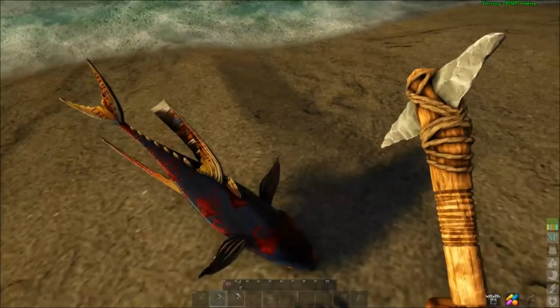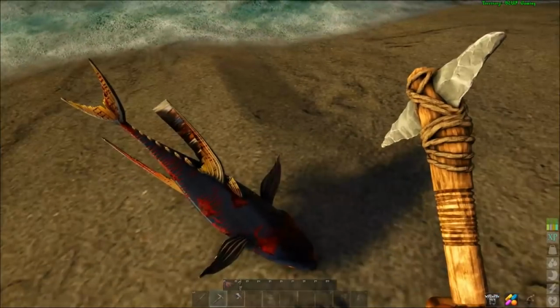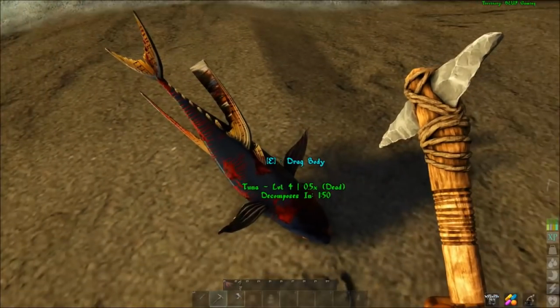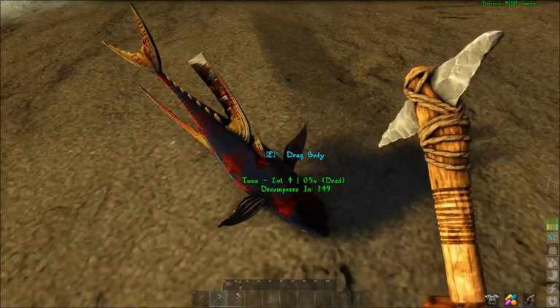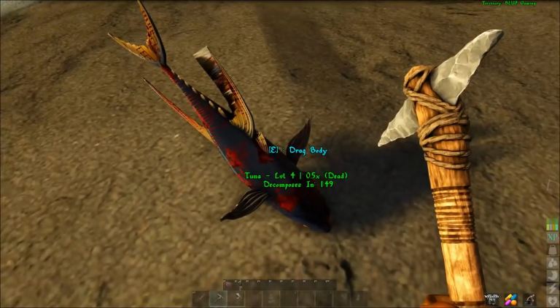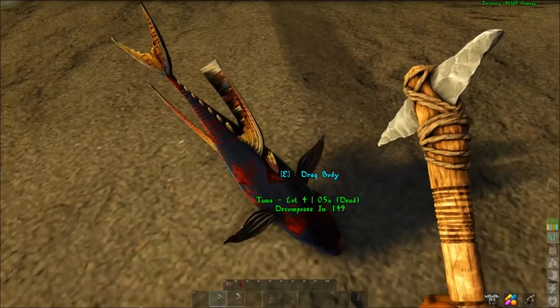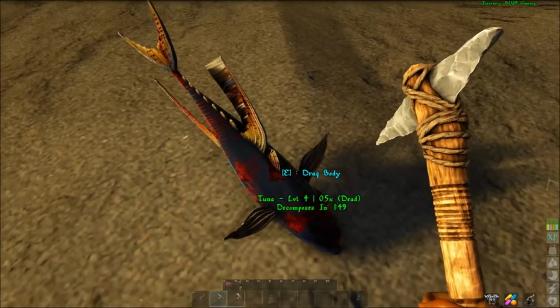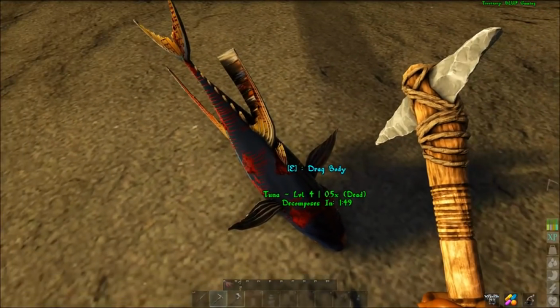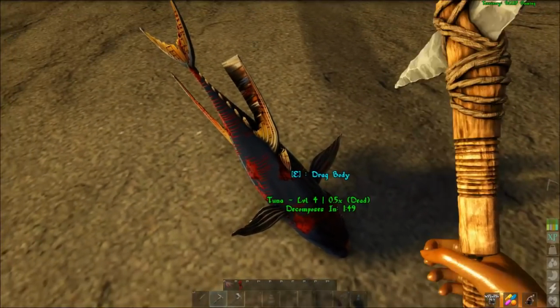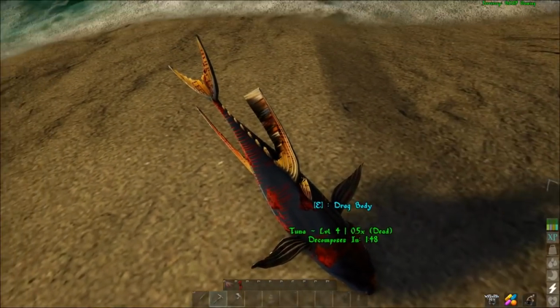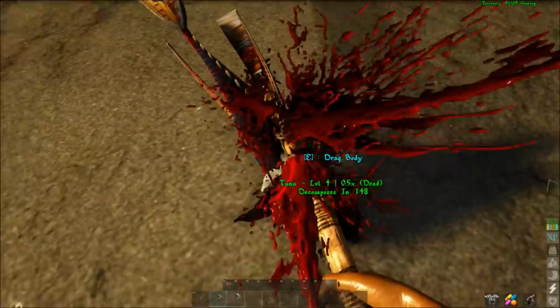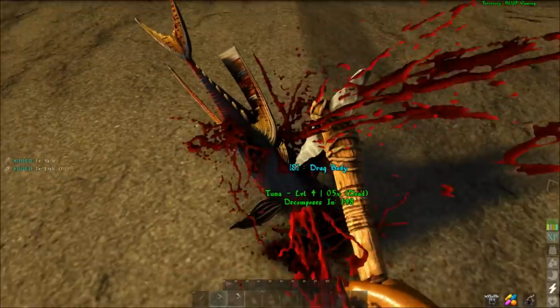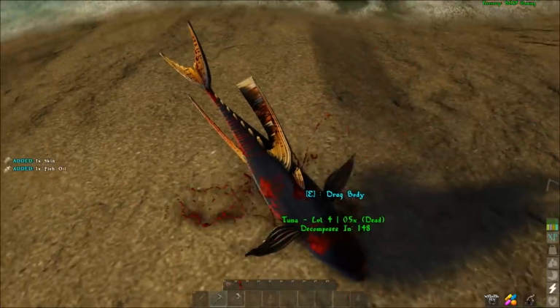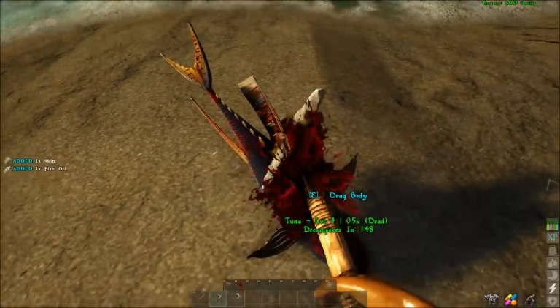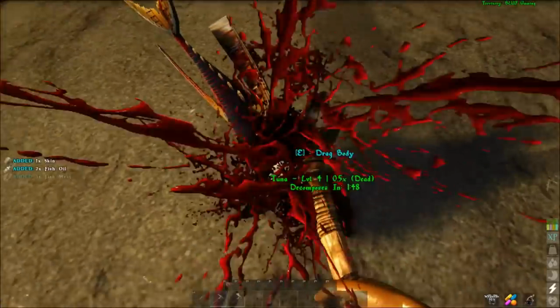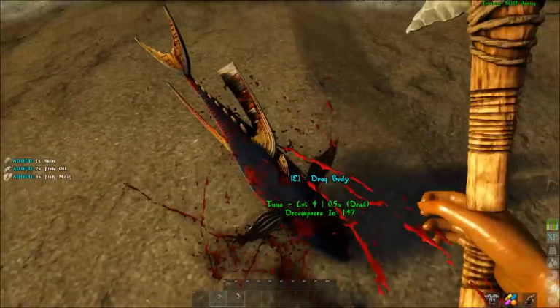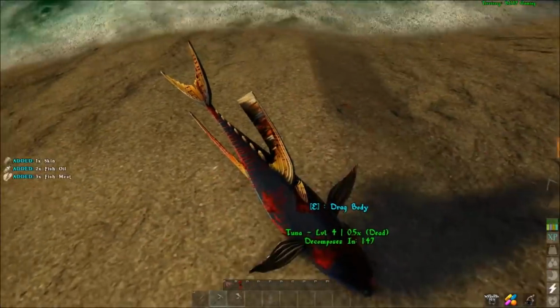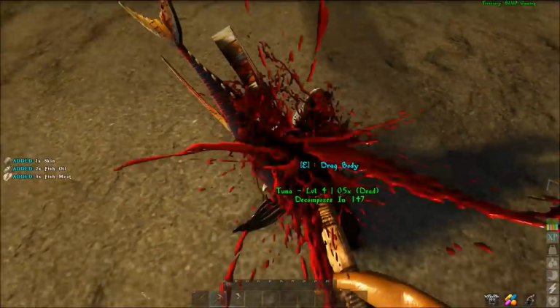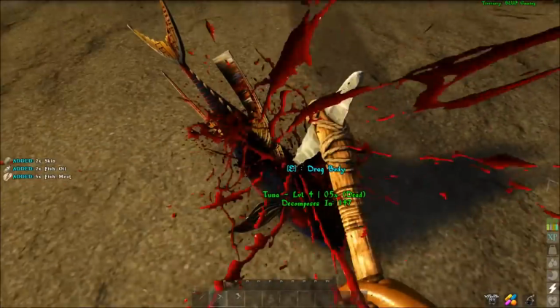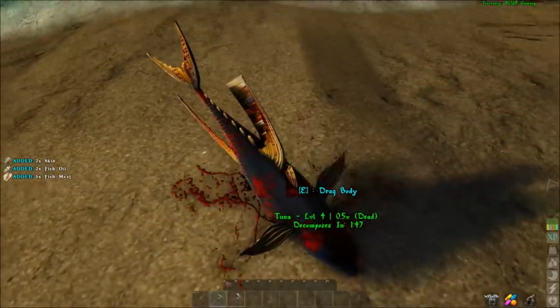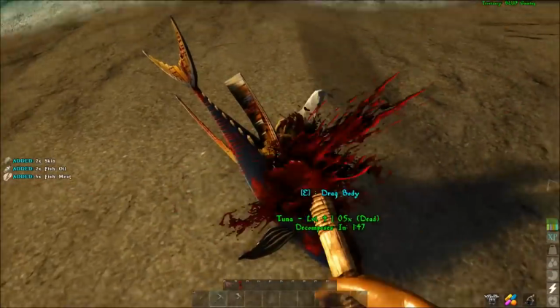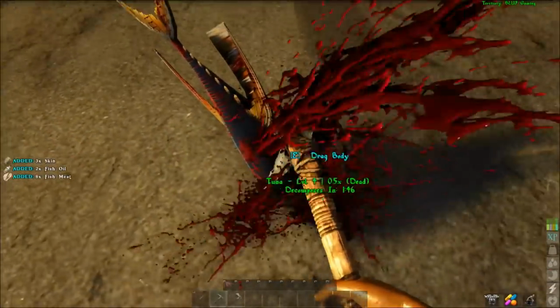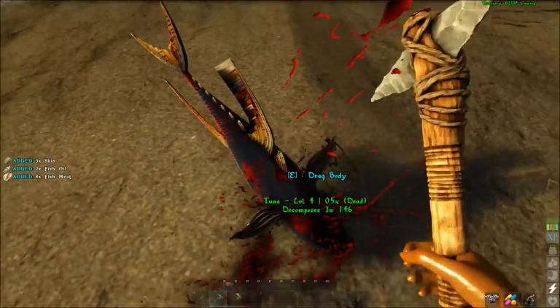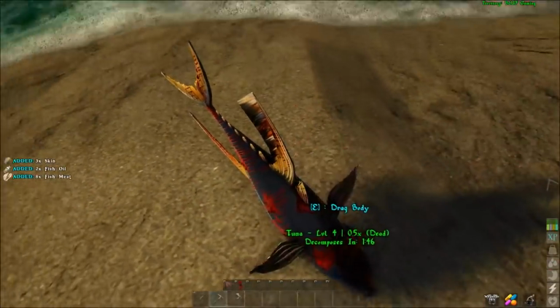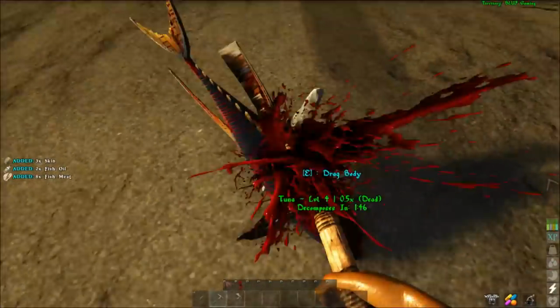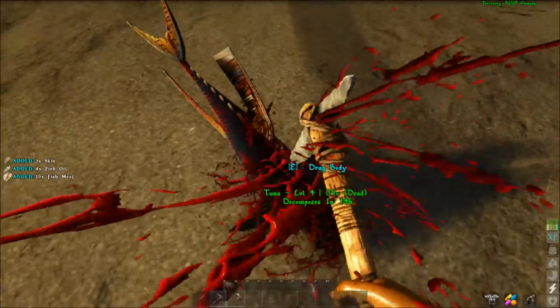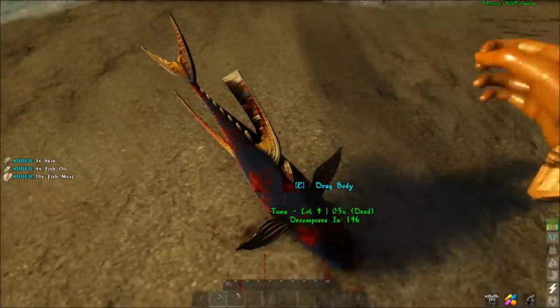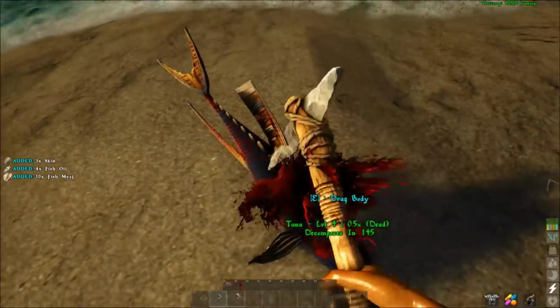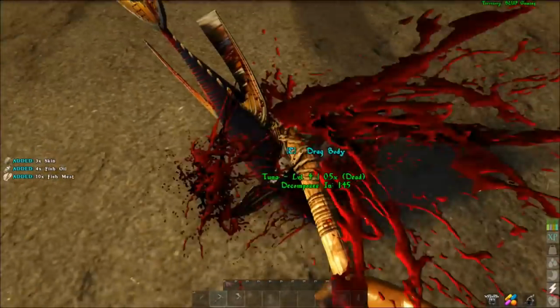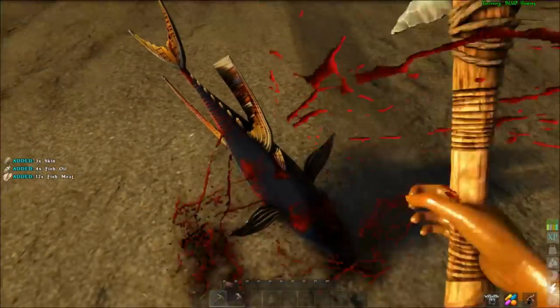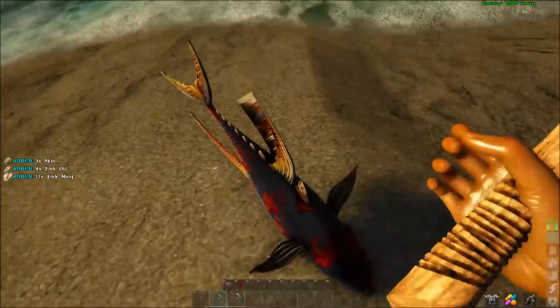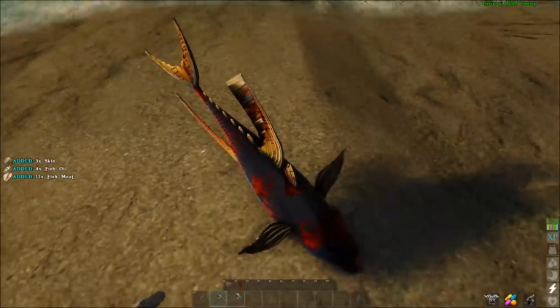Harvest your tuna using a pick to maximize fish oil. Catching them with the fishing rod only provides us with the meat.